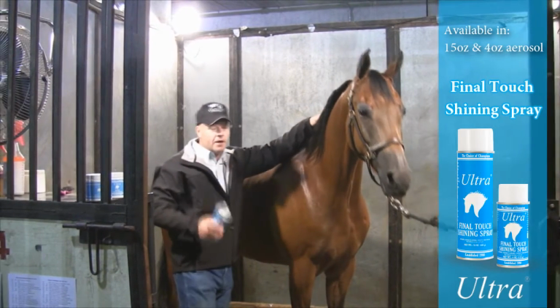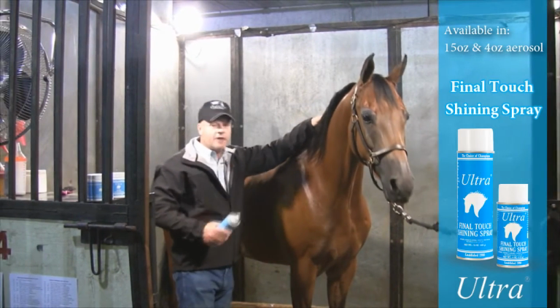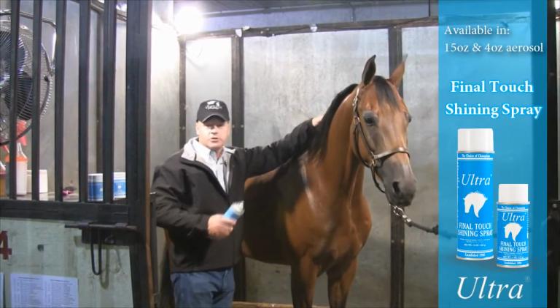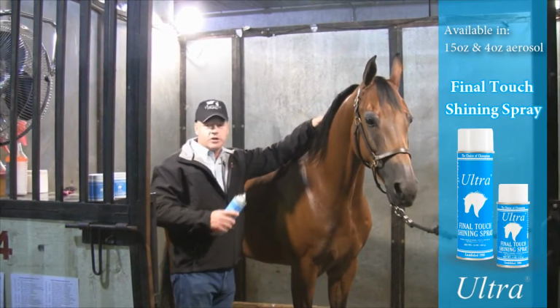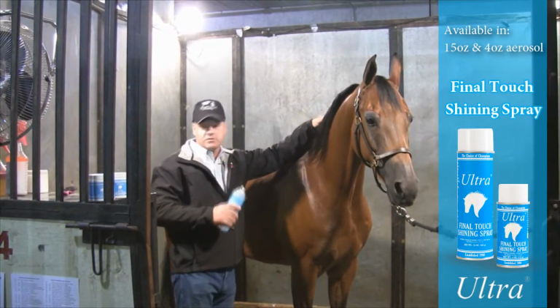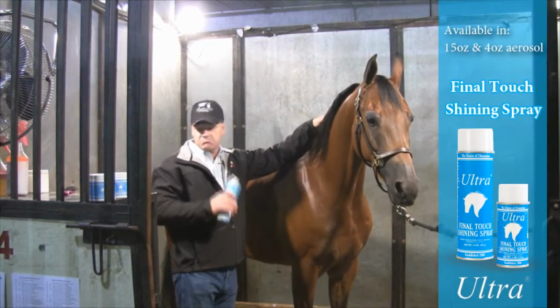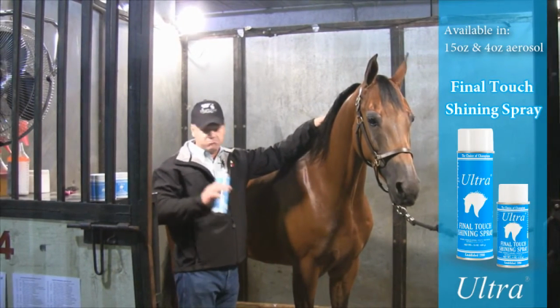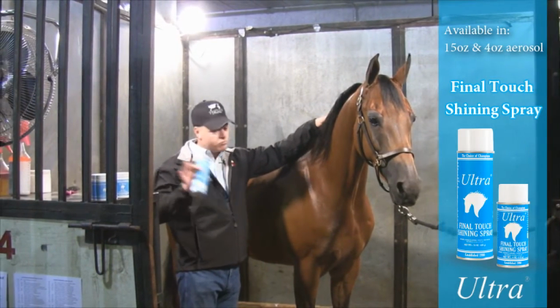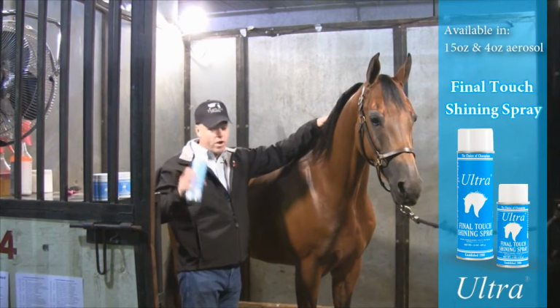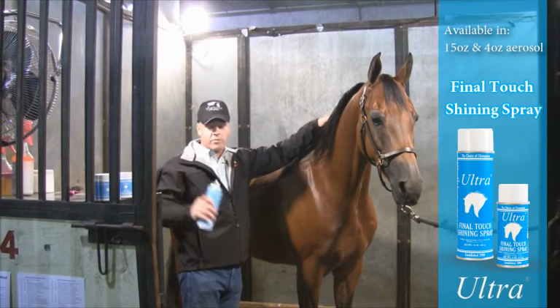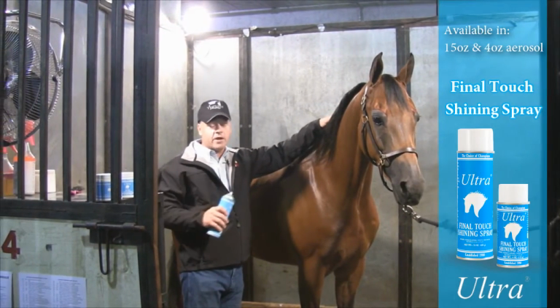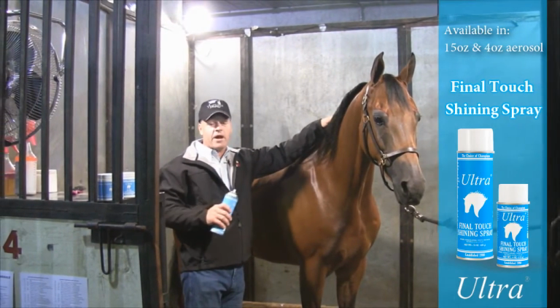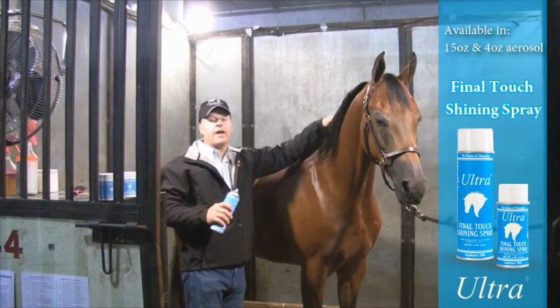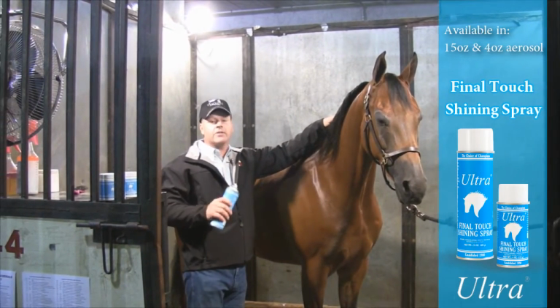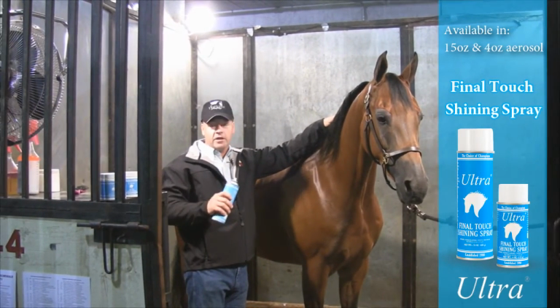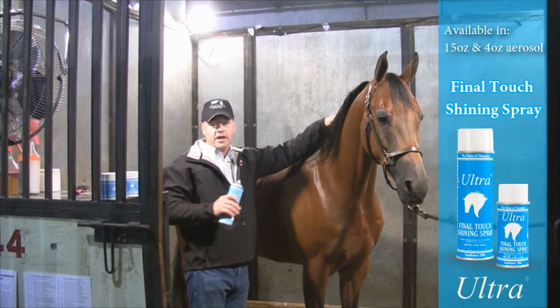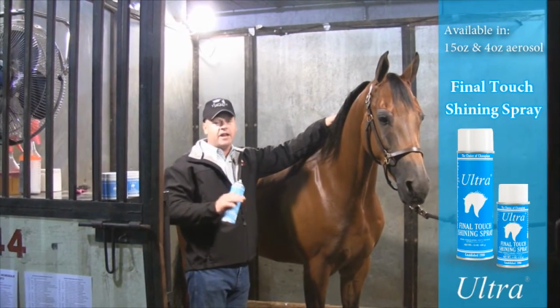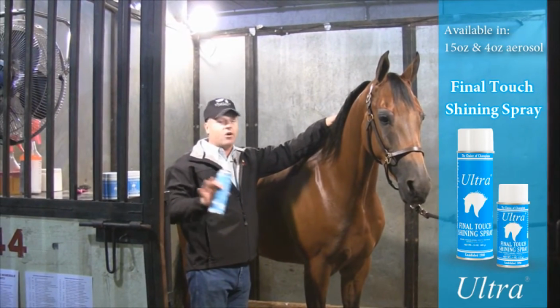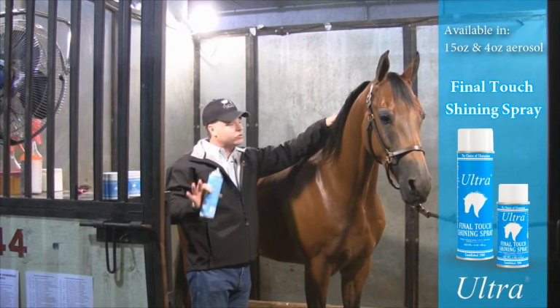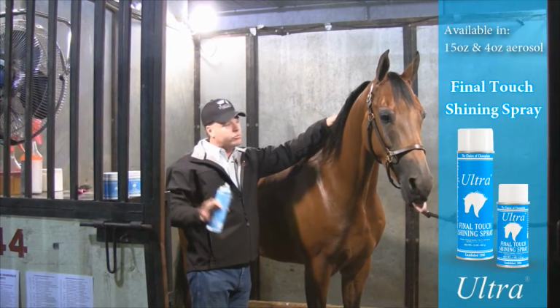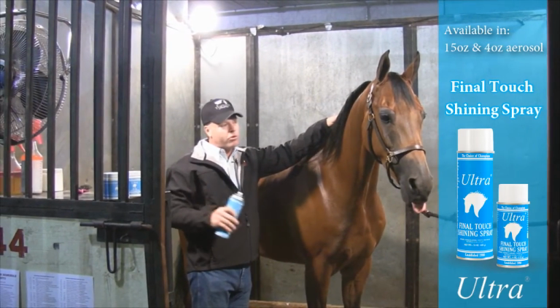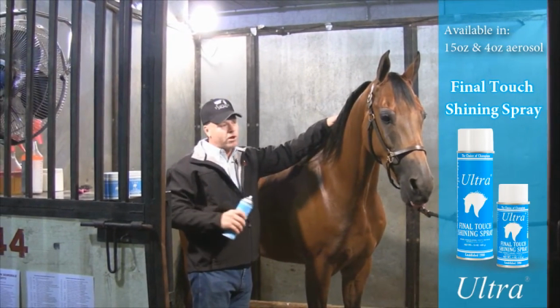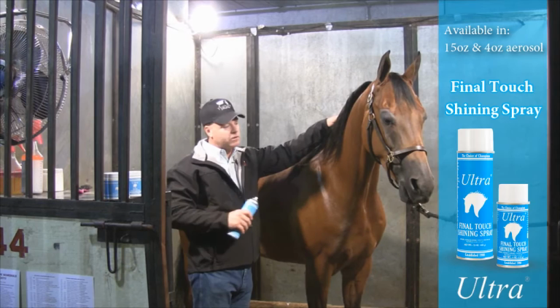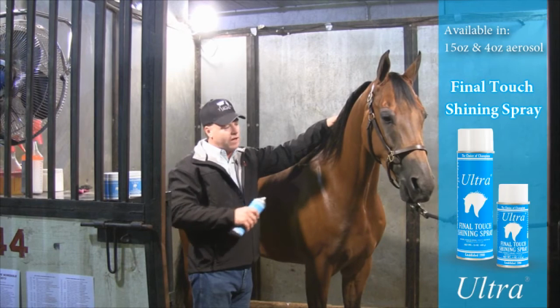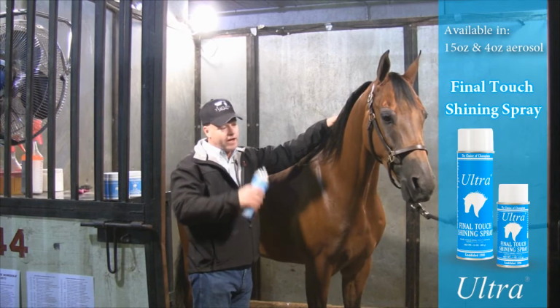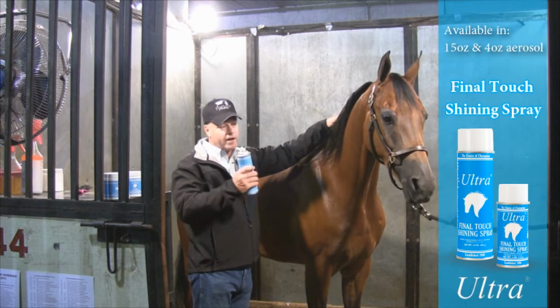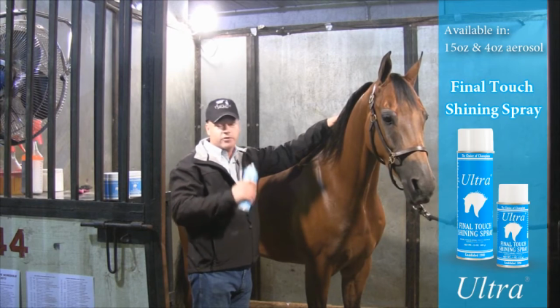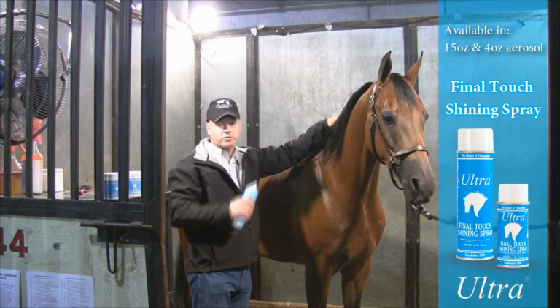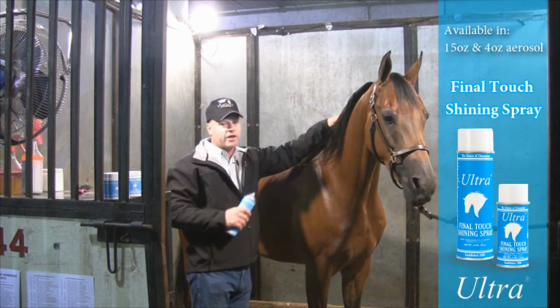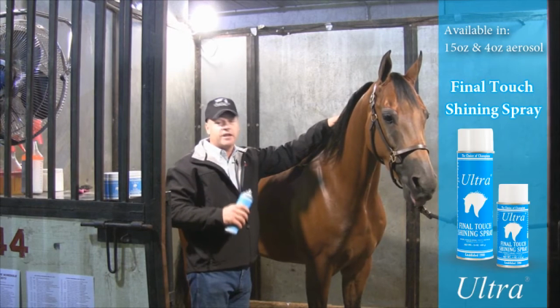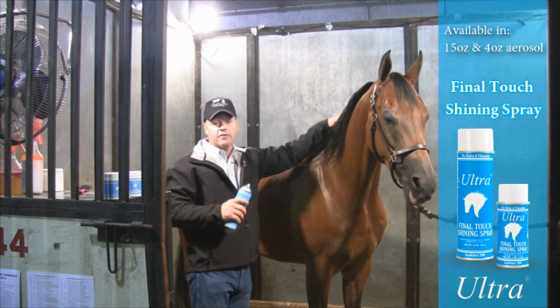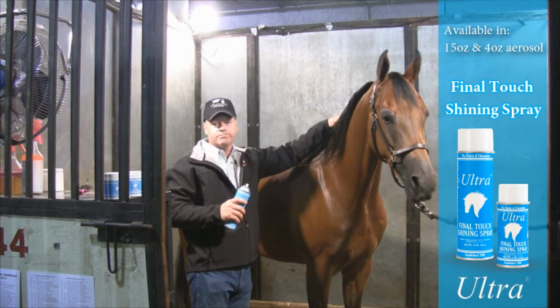I suggest and highly recommend any Ultra product — the highlighters, any of them.